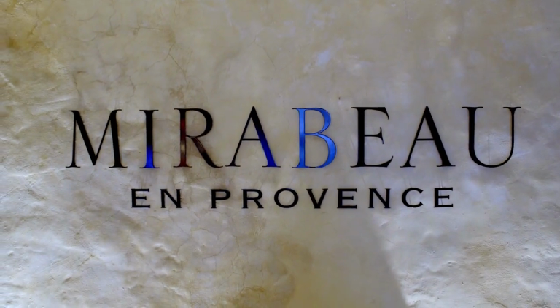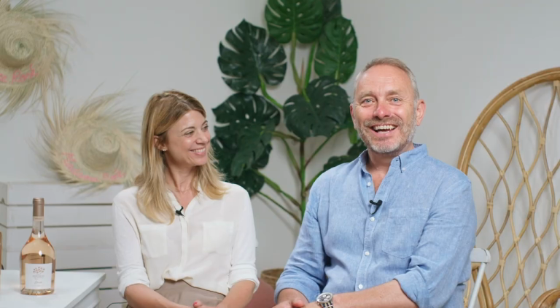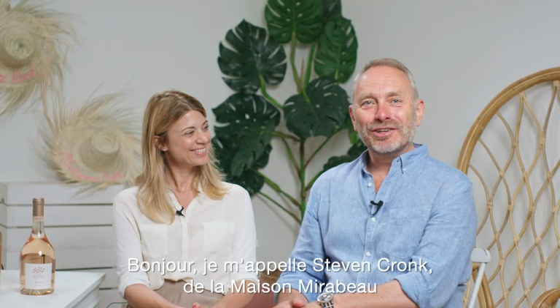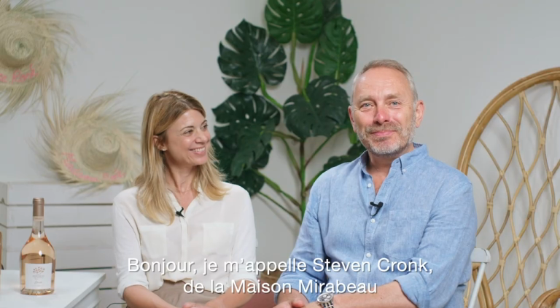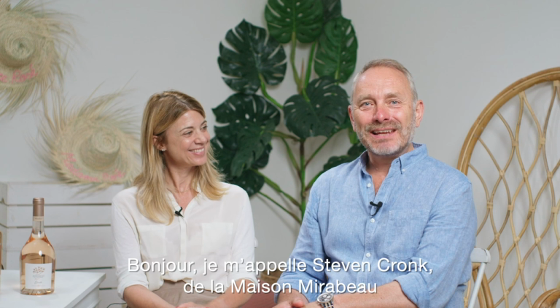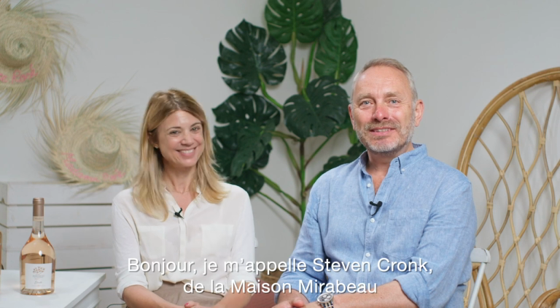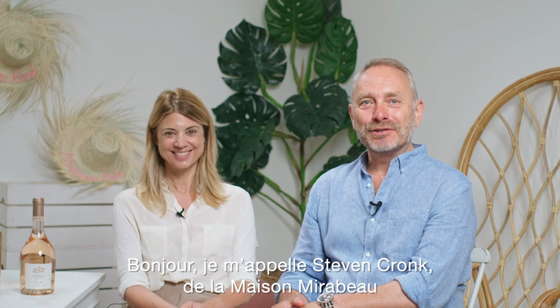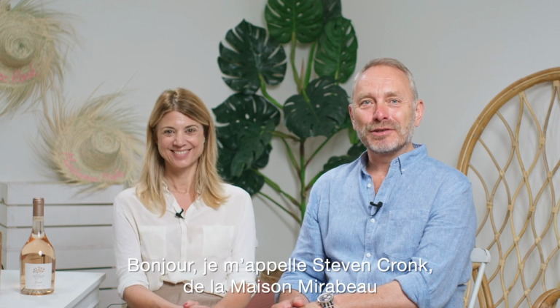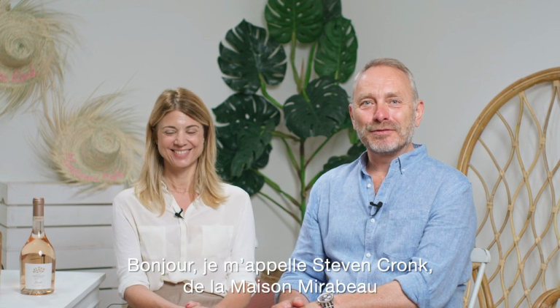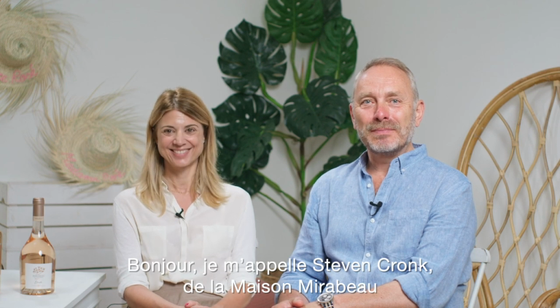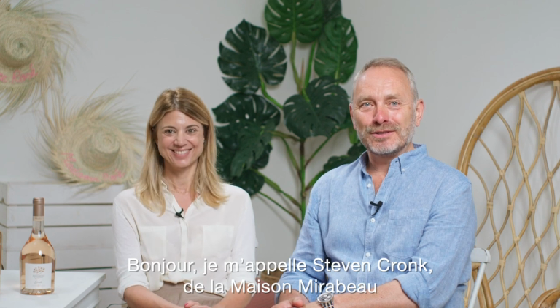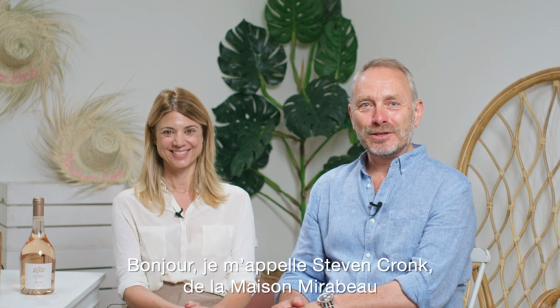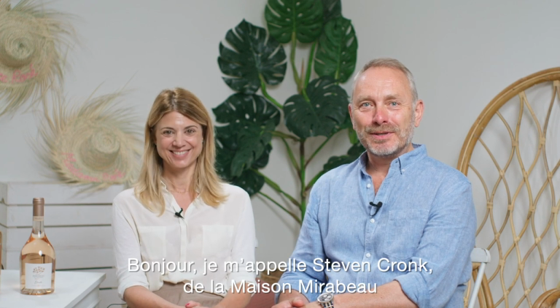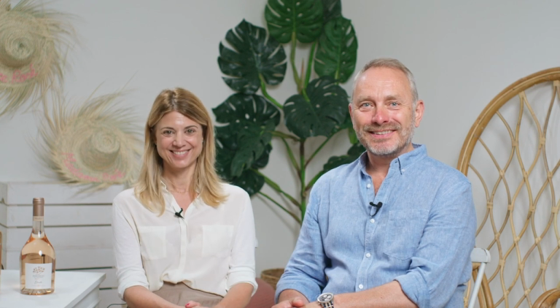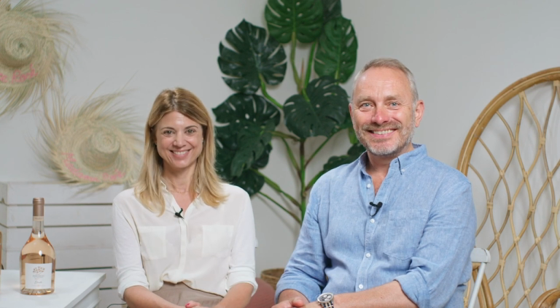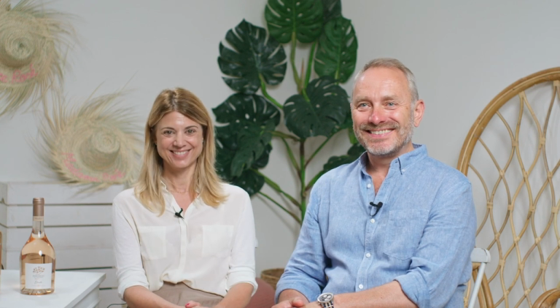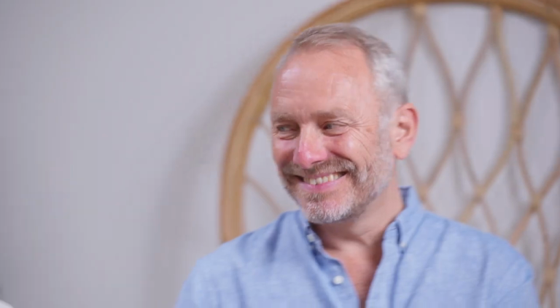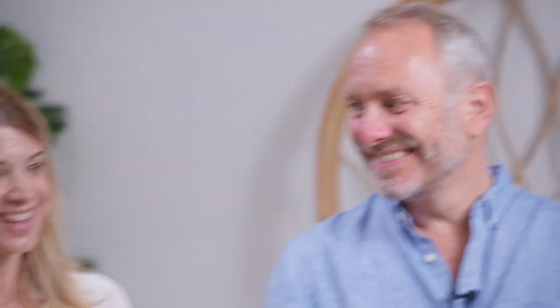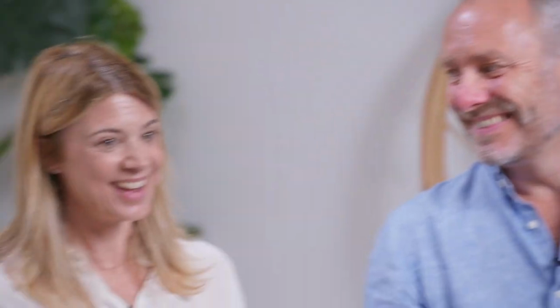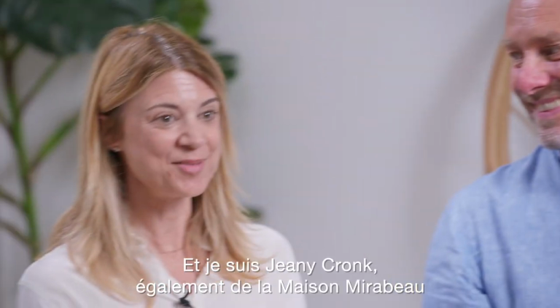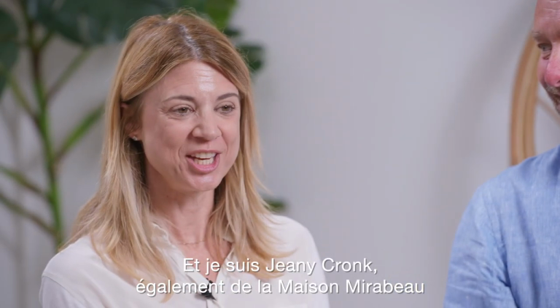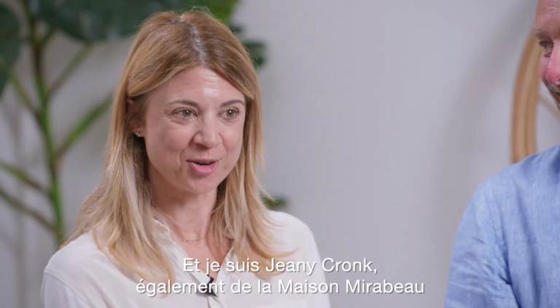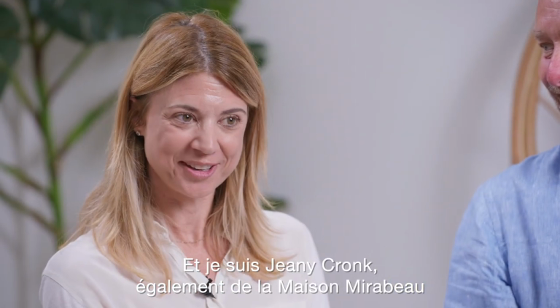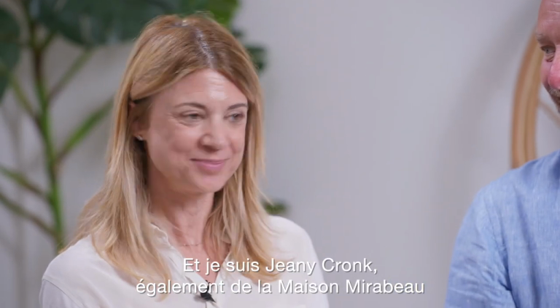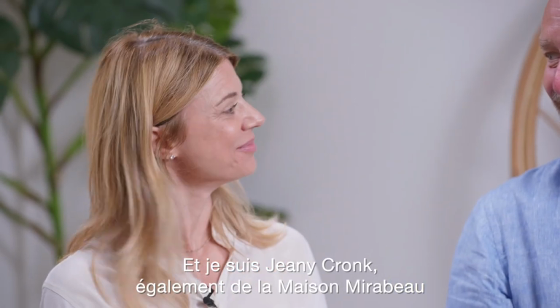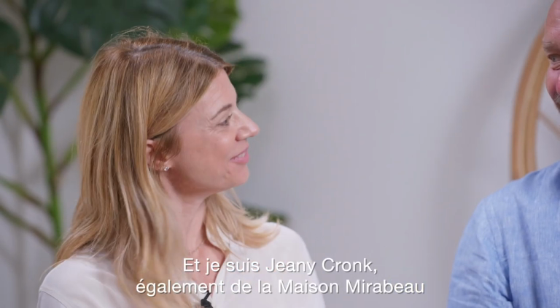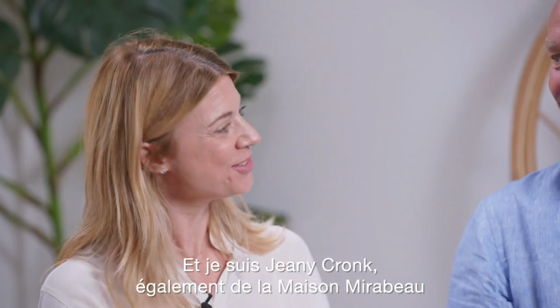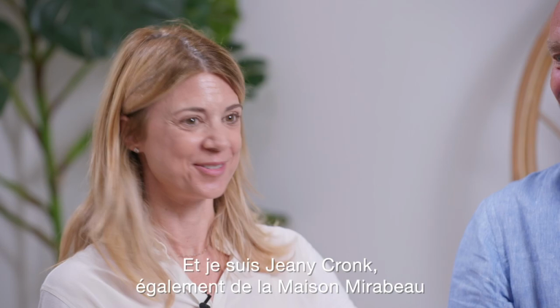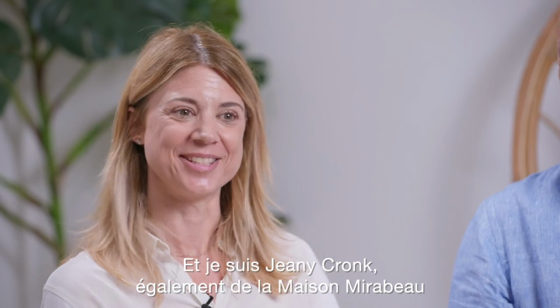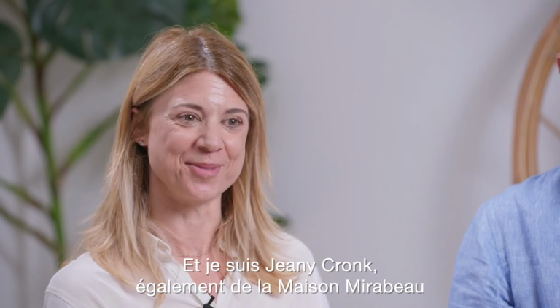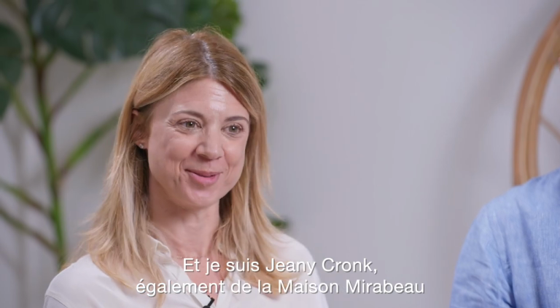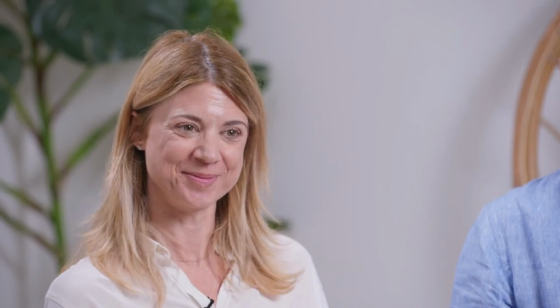Hello, my name is Steven Kronk from Maison Mirabeau. And I'm Ginny Kronk, also from Maison Mirabeau.